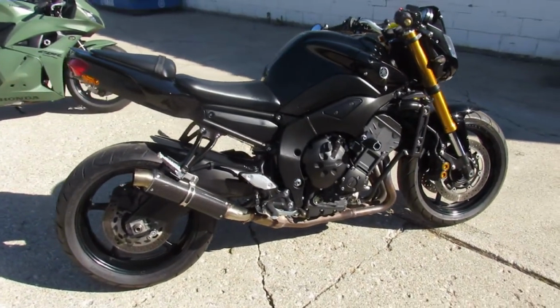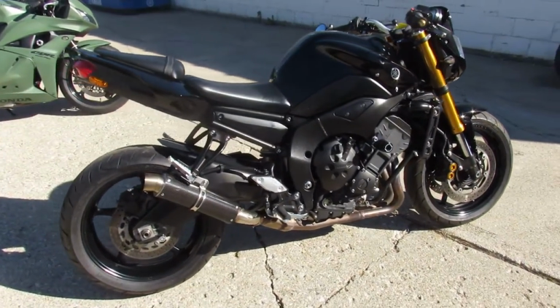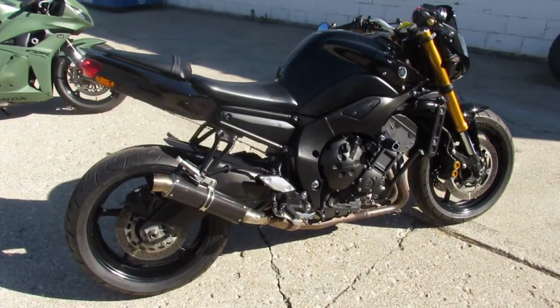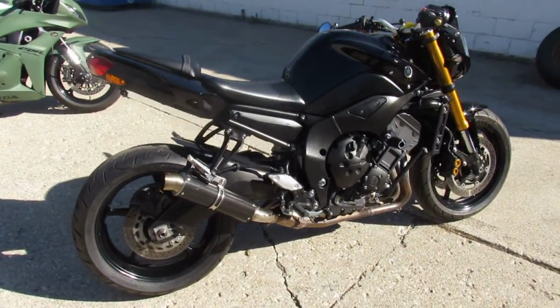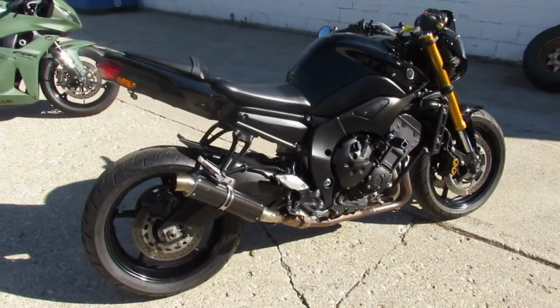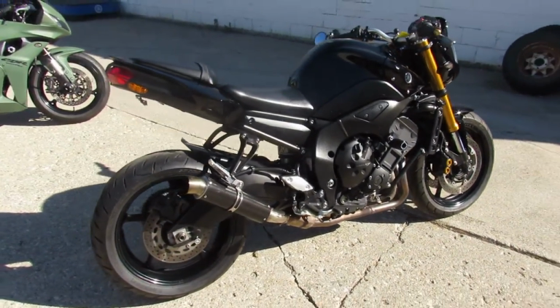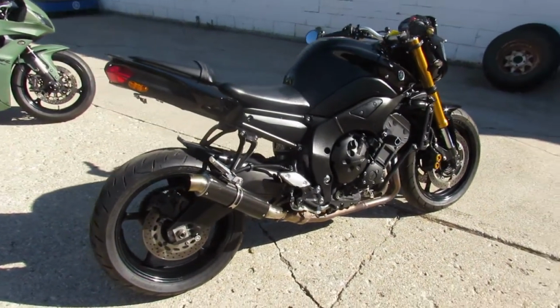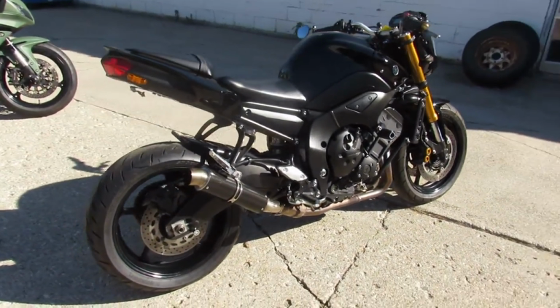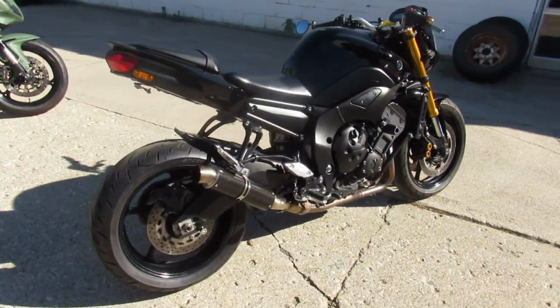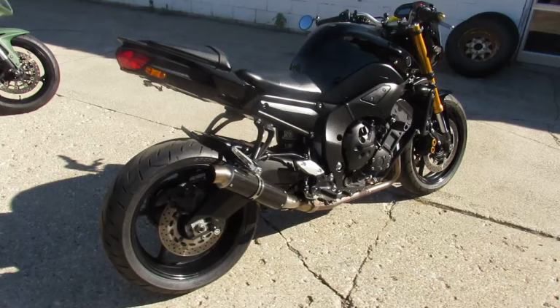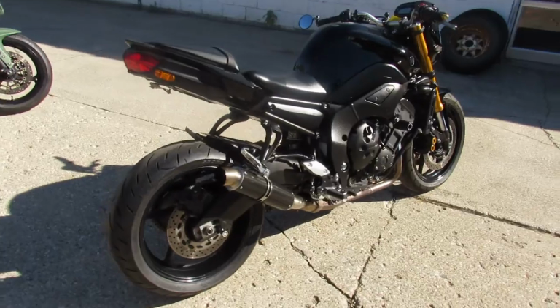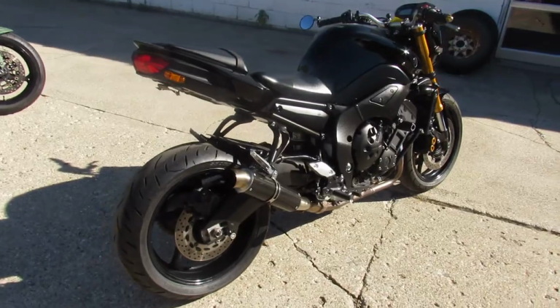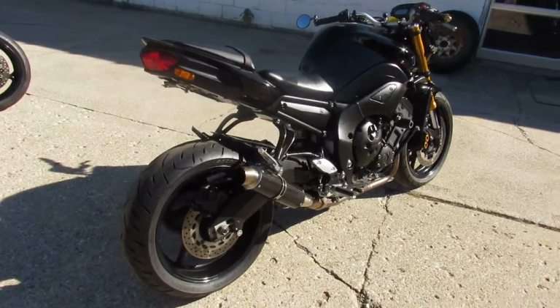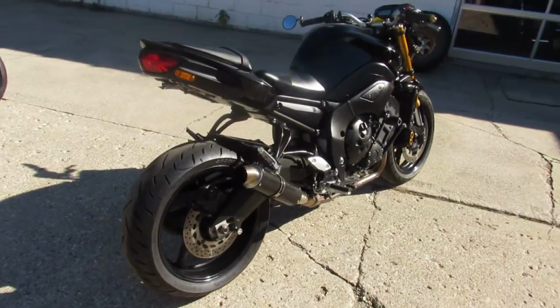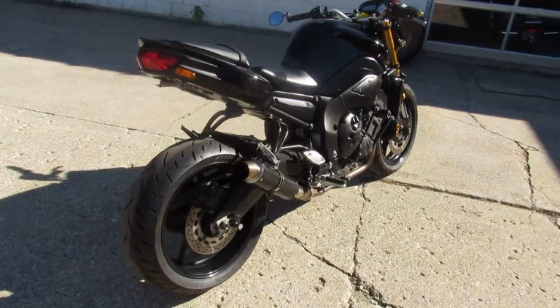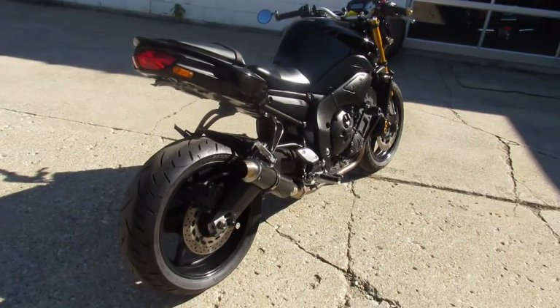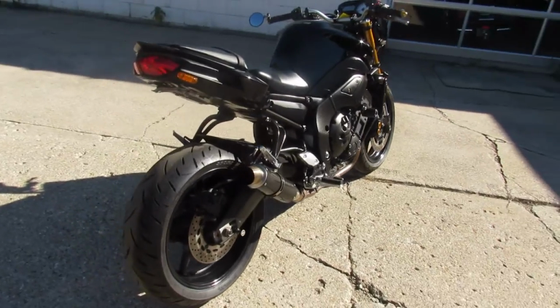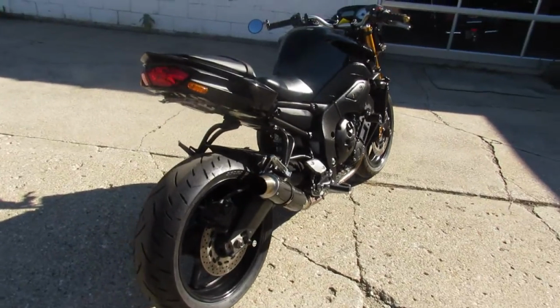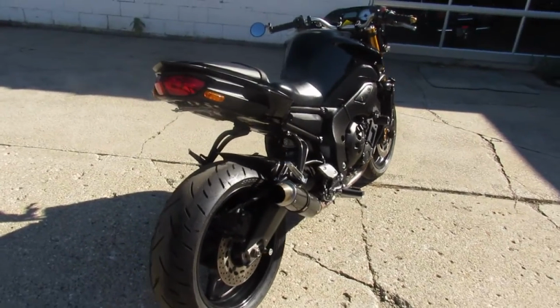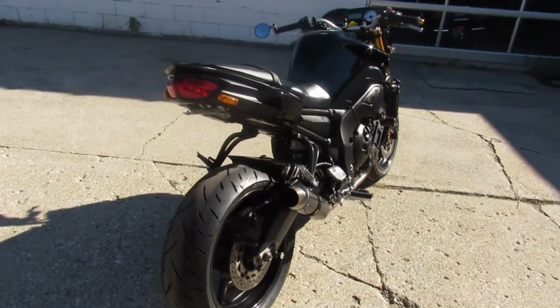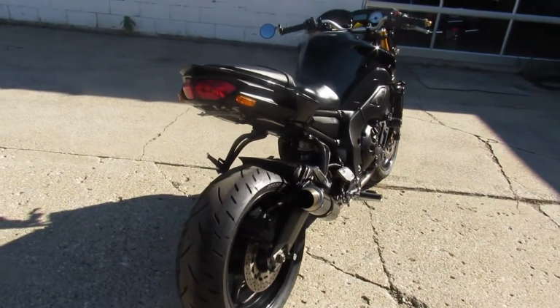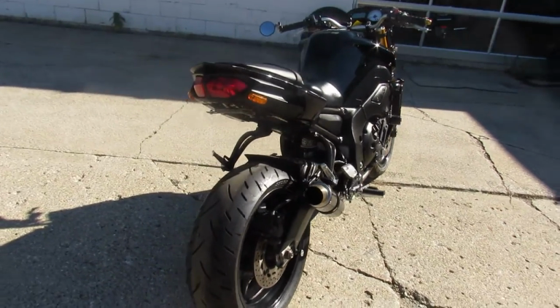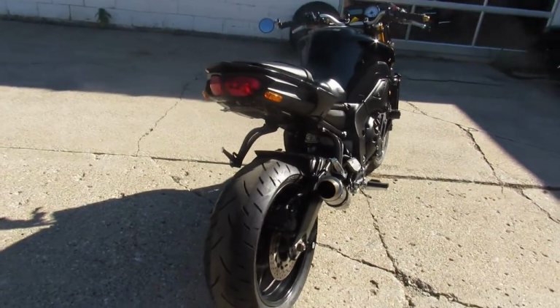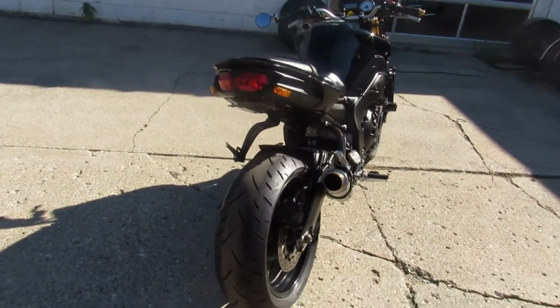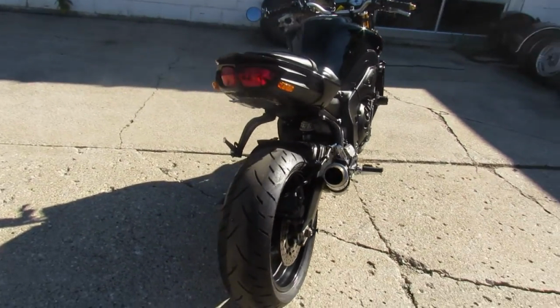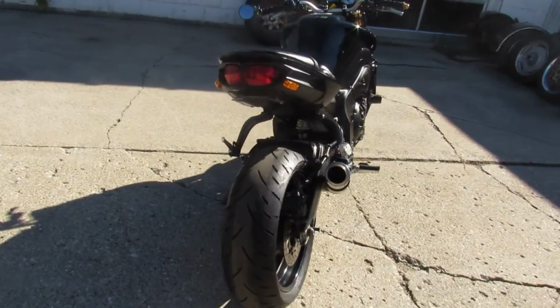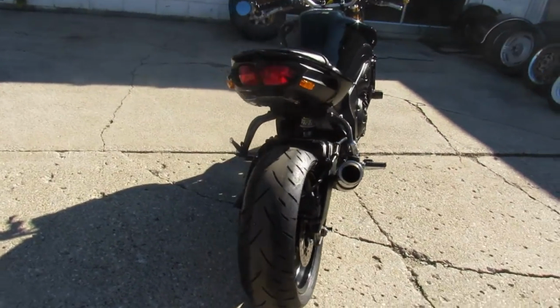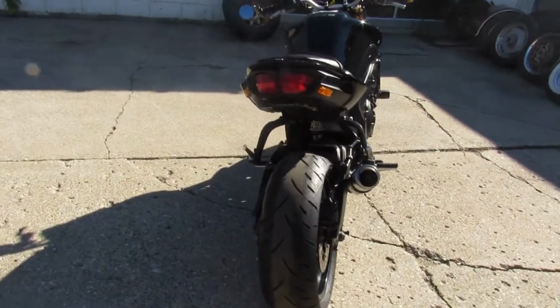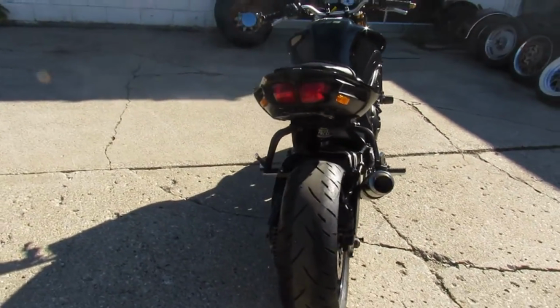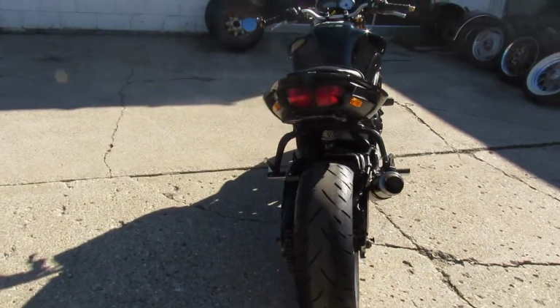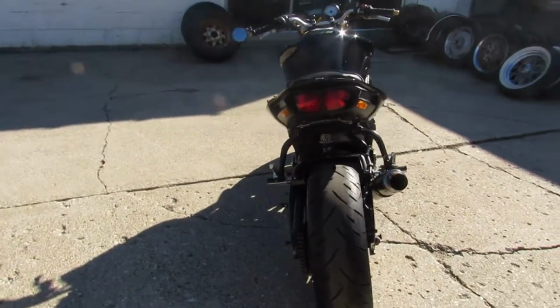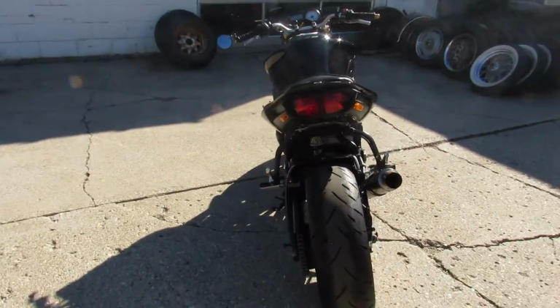The bike runs strong, needs nothing. Just serviced at a factory authorized Yamaha dealership and ready to go.